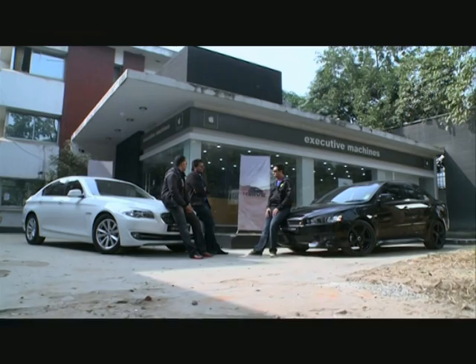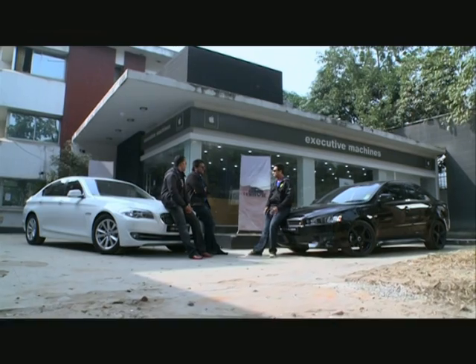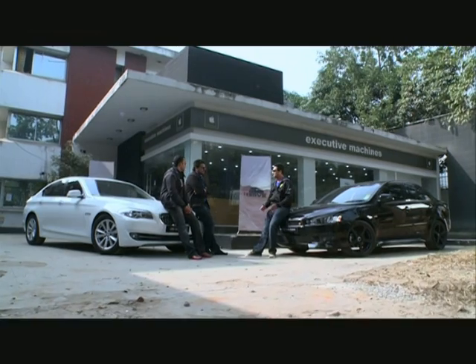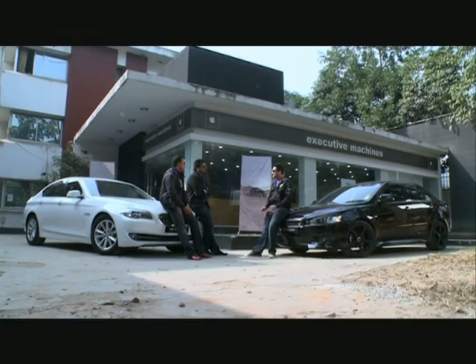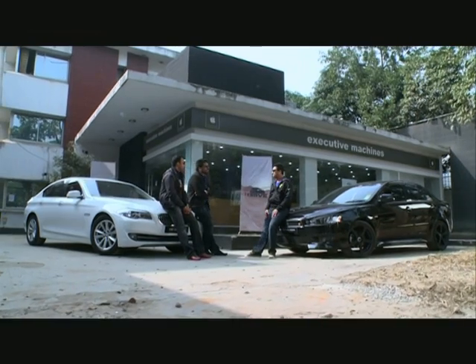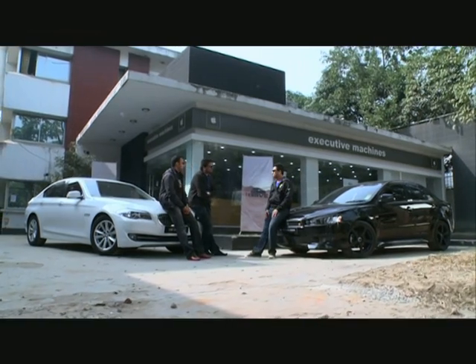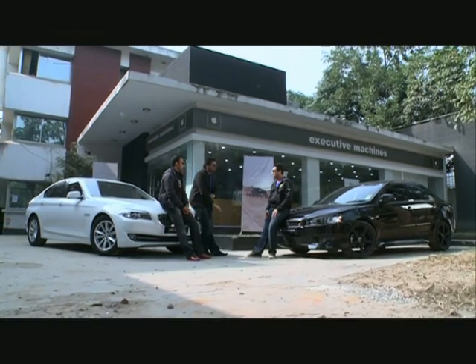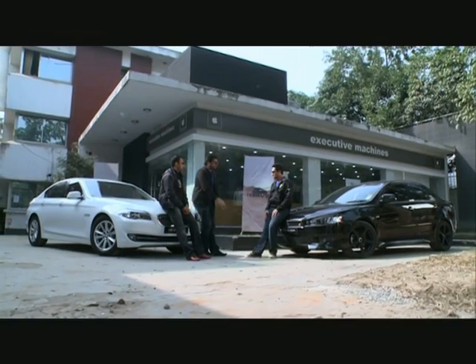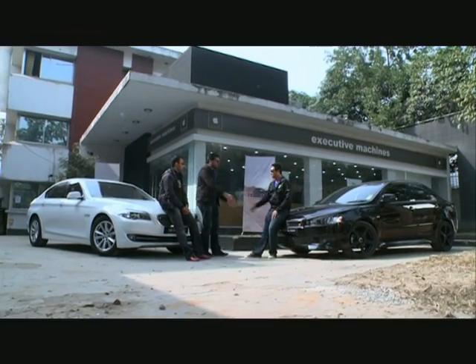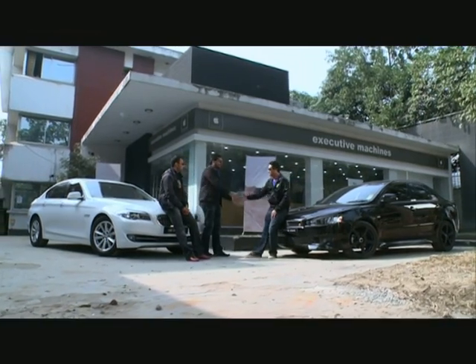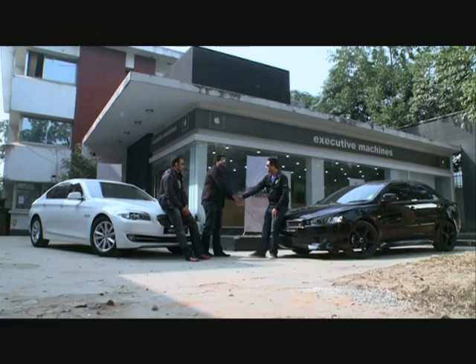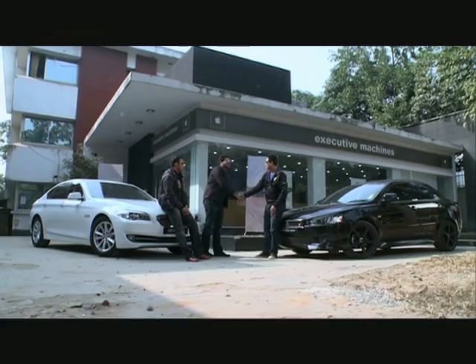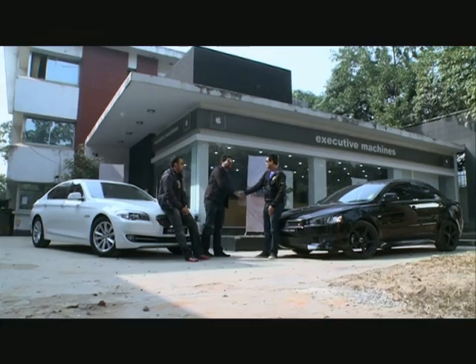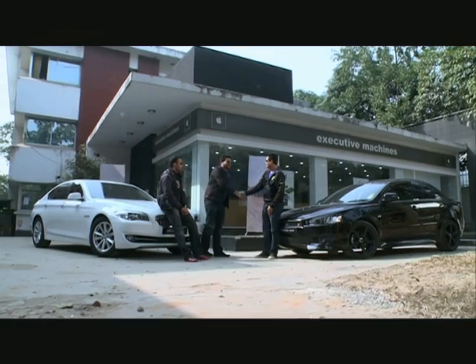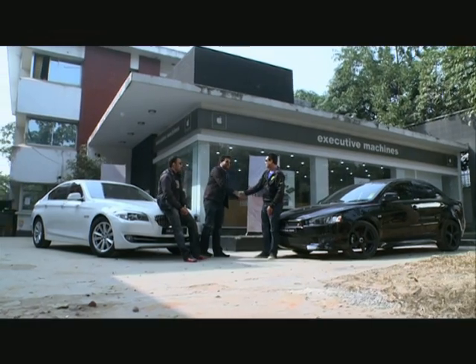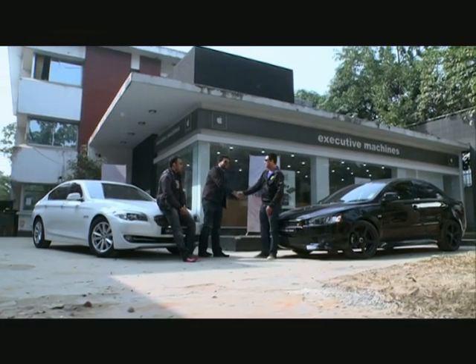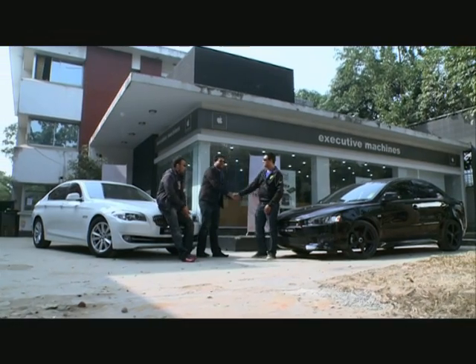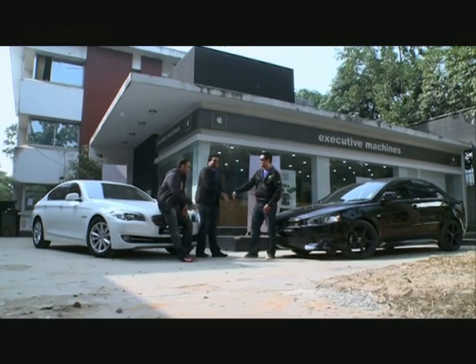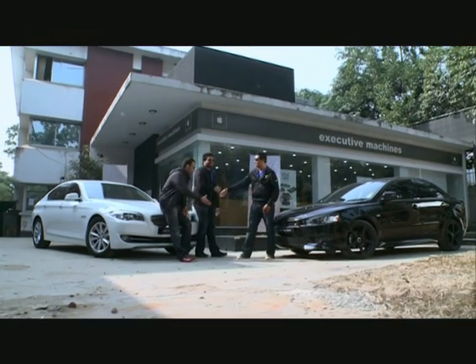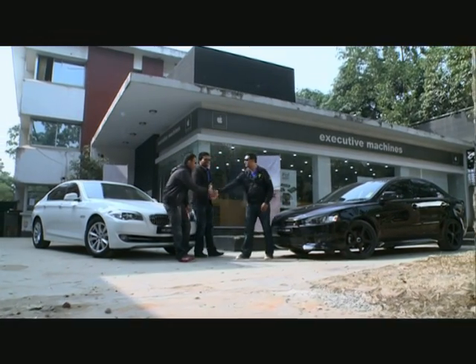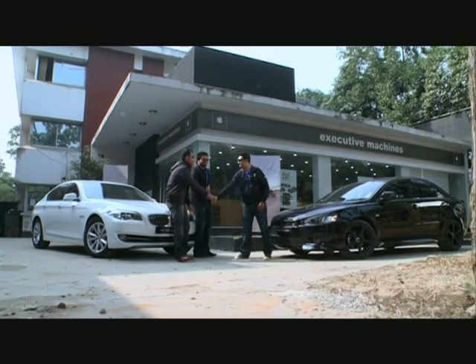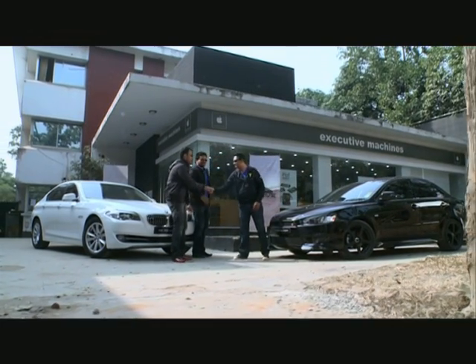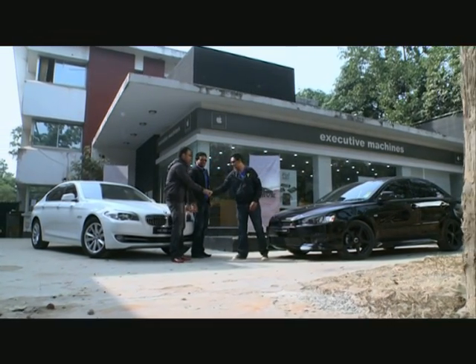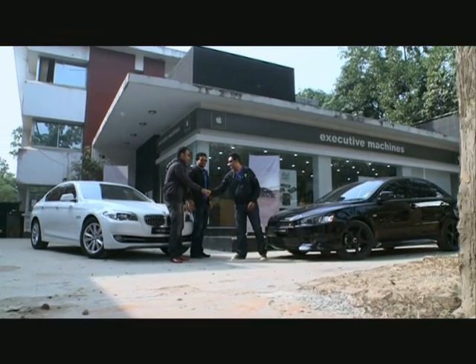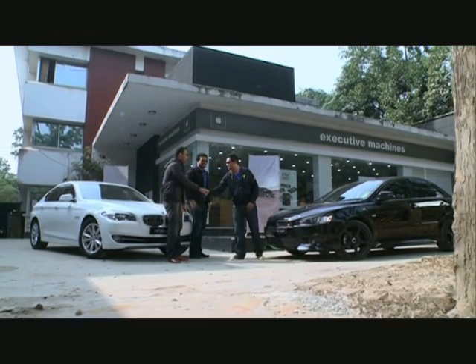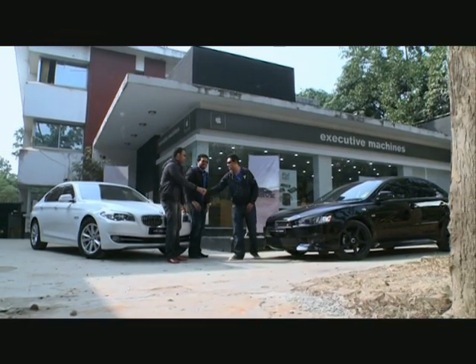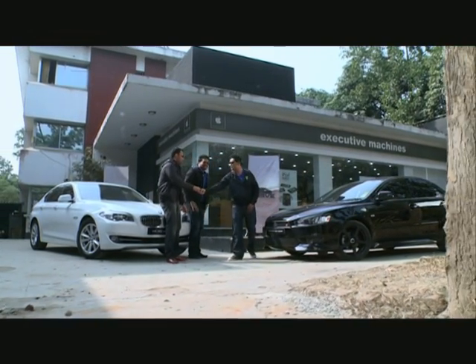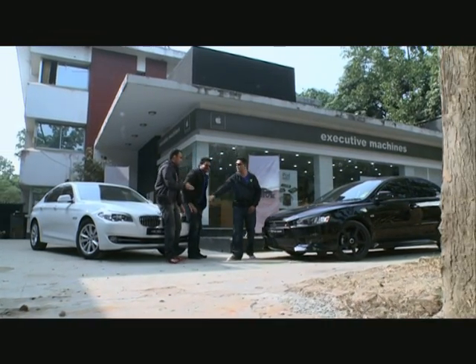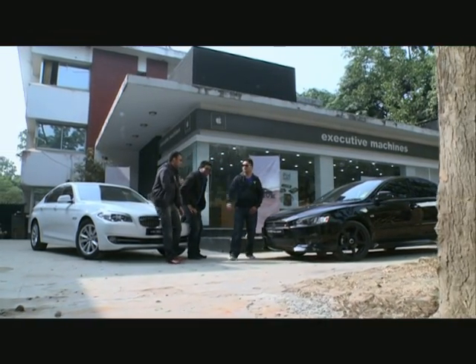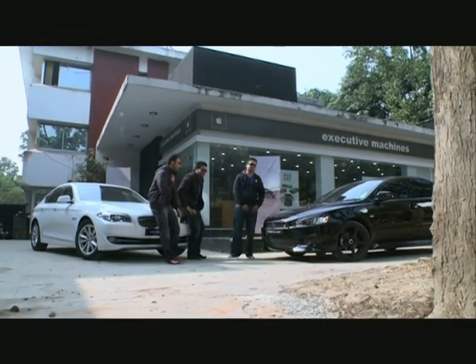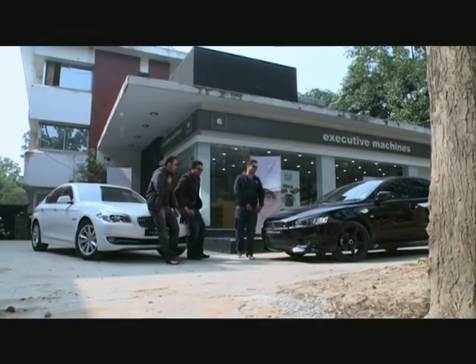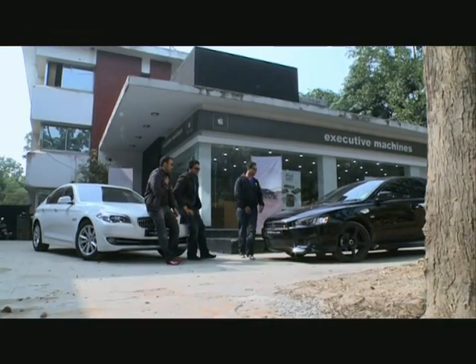Thank you for being on the show. It was my pleasure. Thank you for having me. It was a very nice car. Thank you very much. You're welcome.